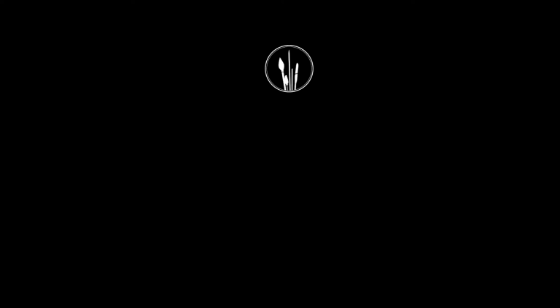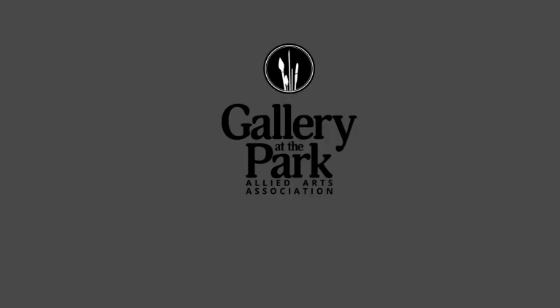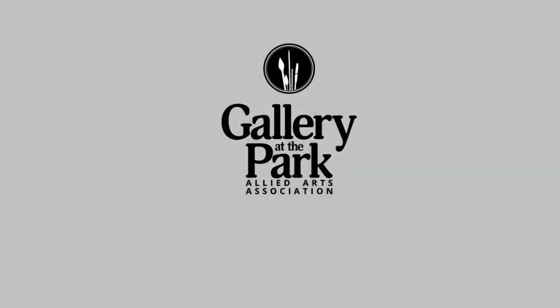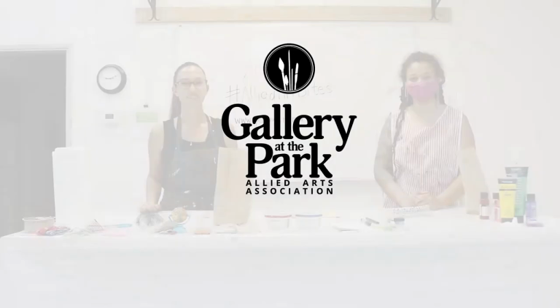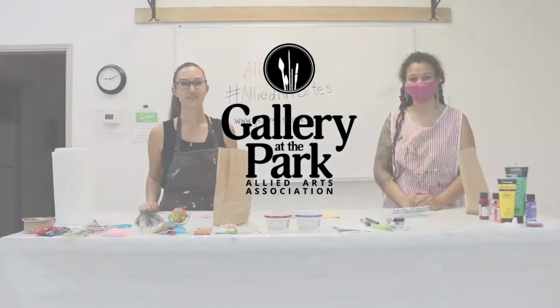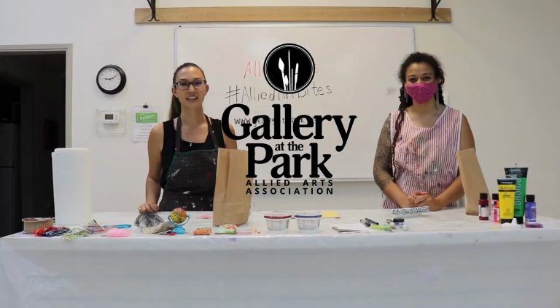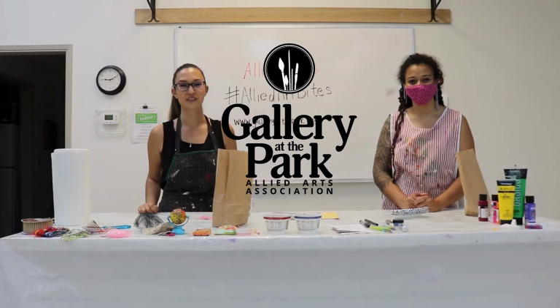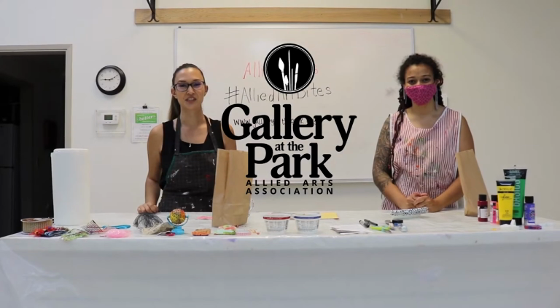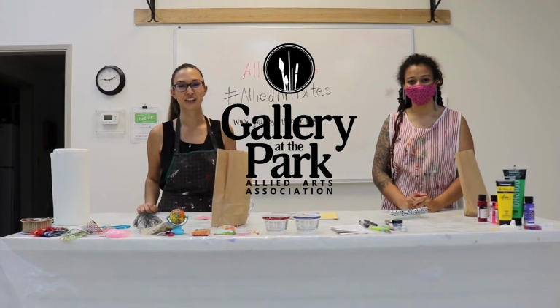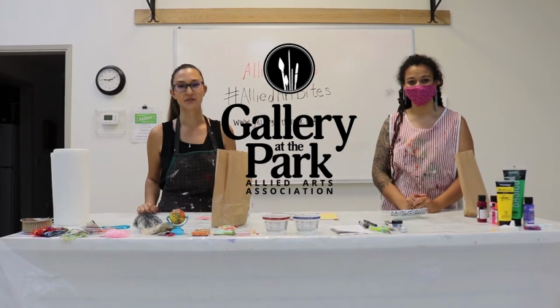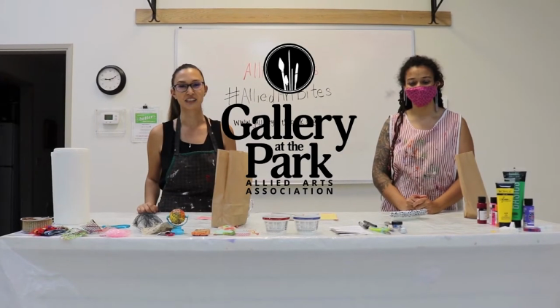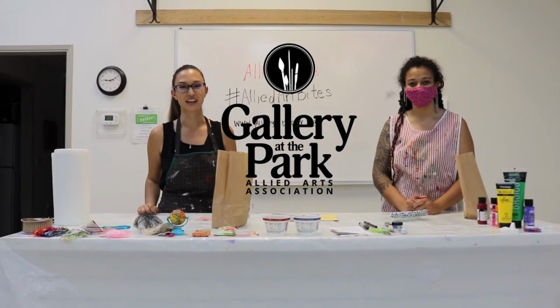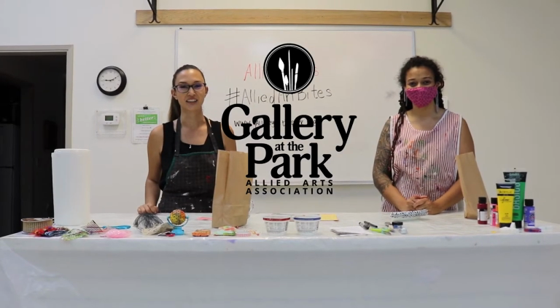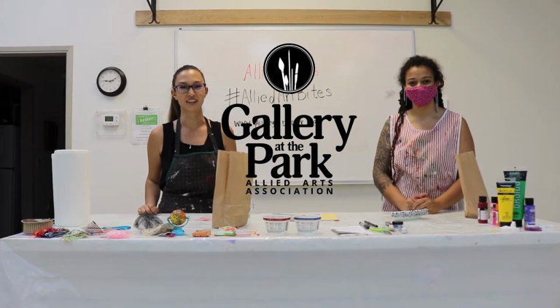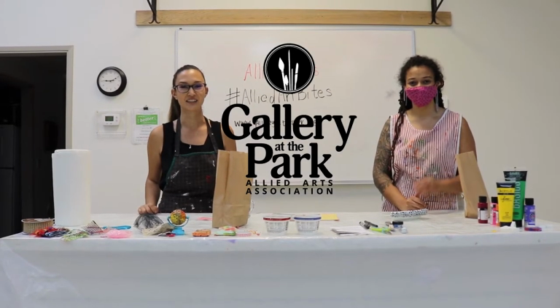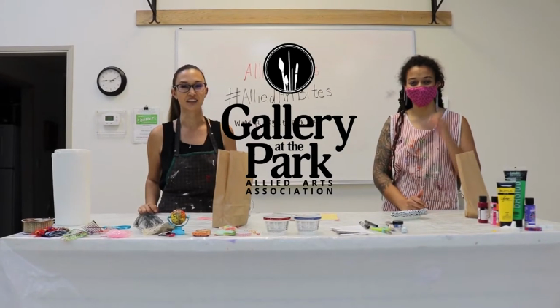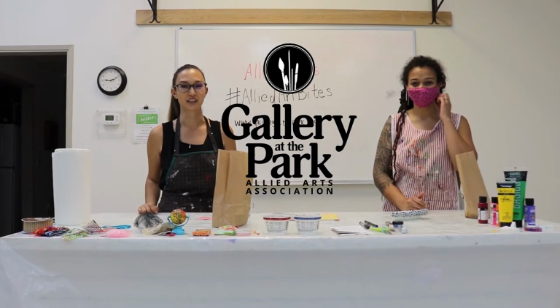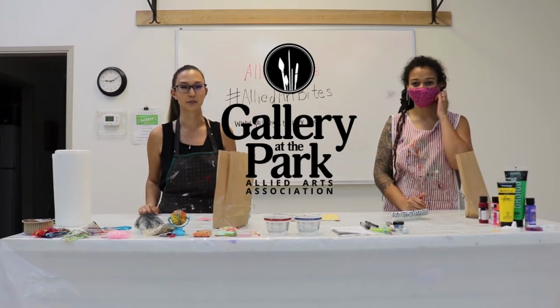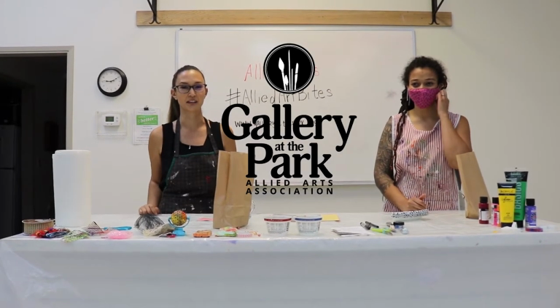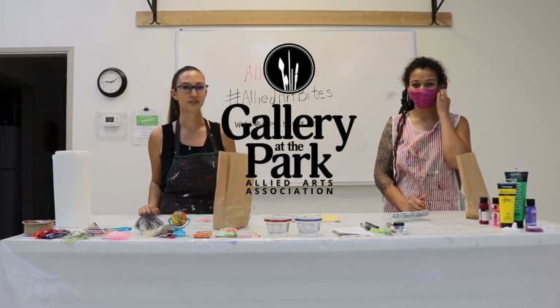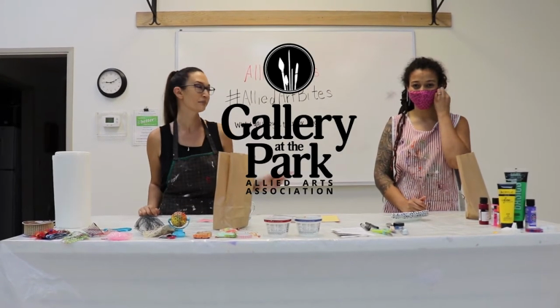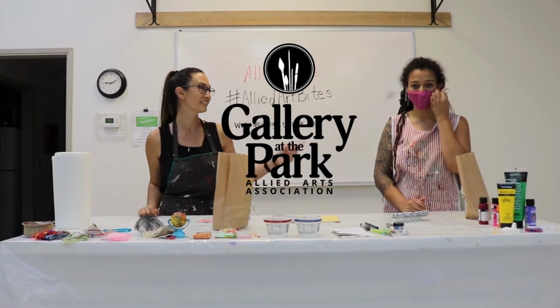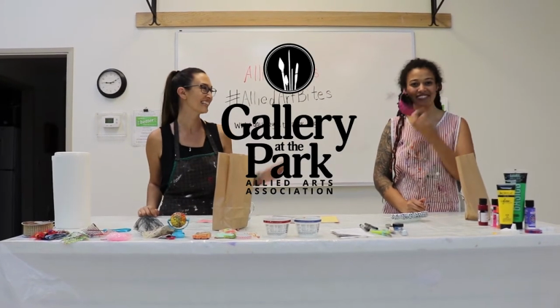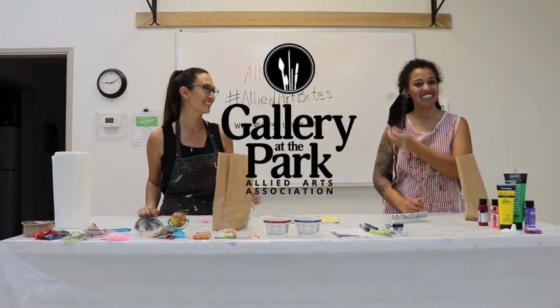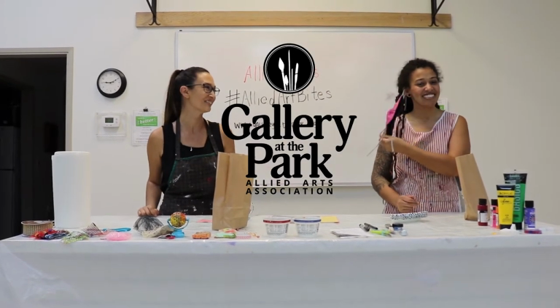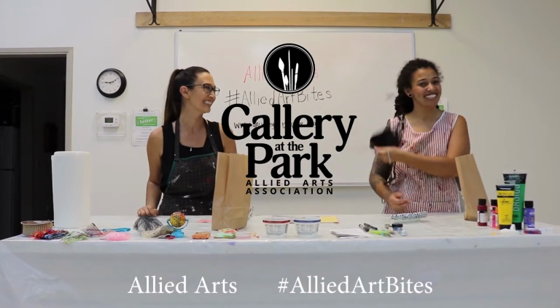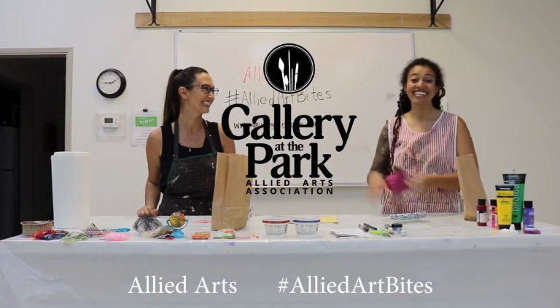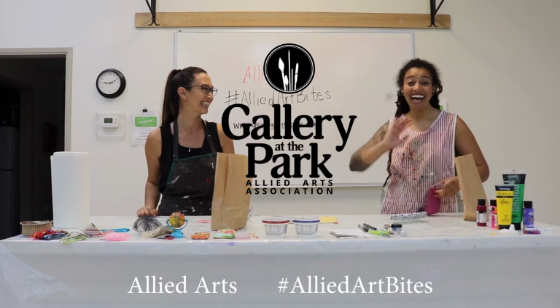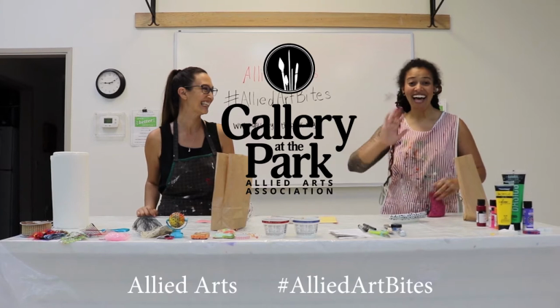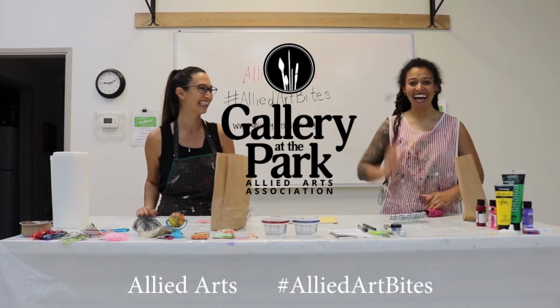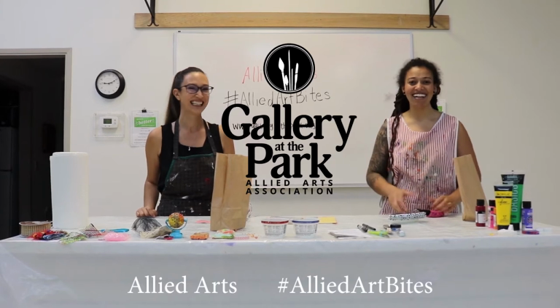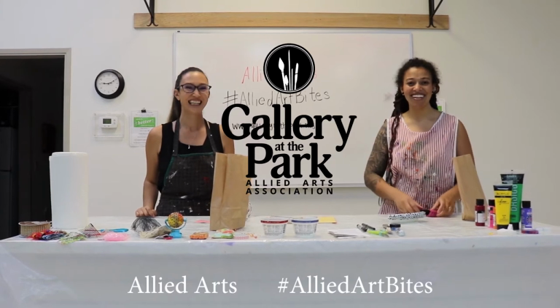Hi, my name is Jenny. I'm with Allied Arts Gallery at the Park. With me today is Felicia. Hello!